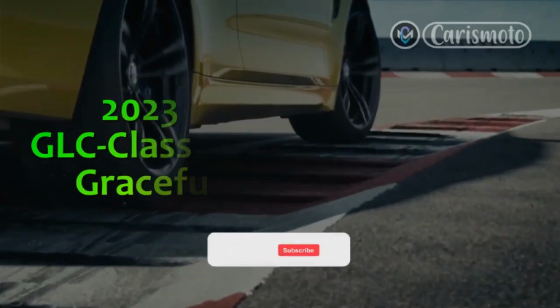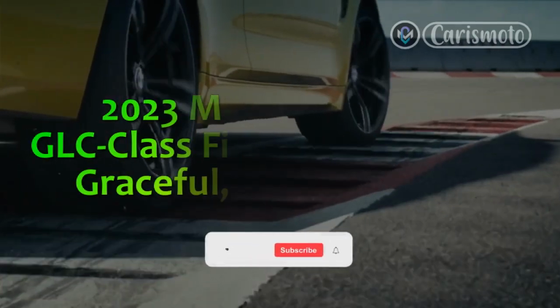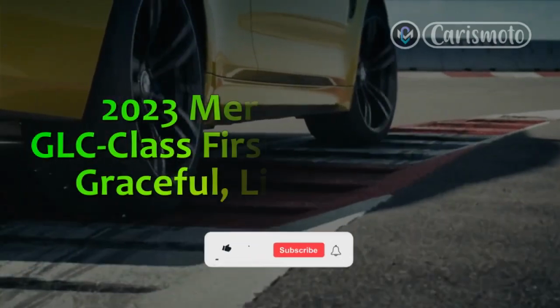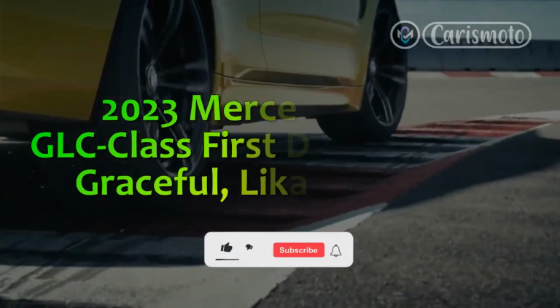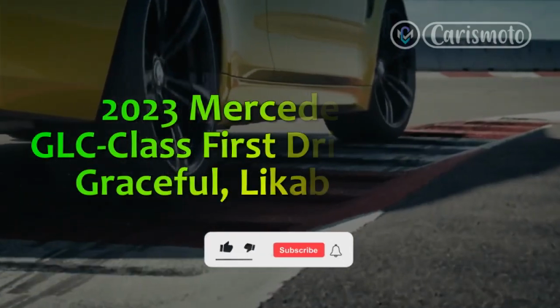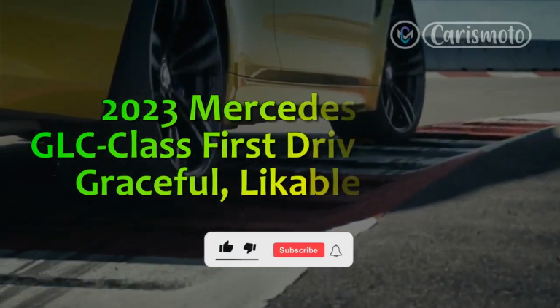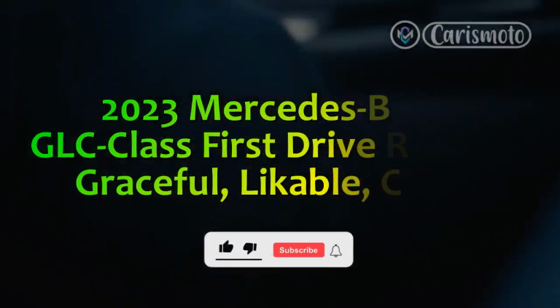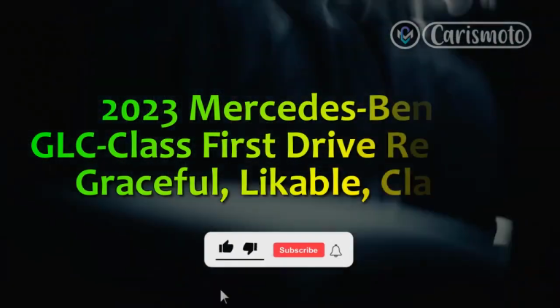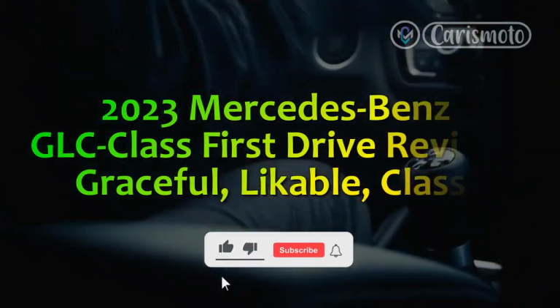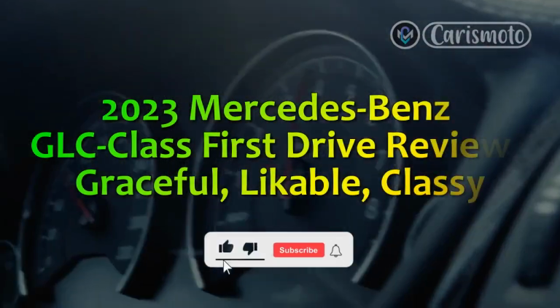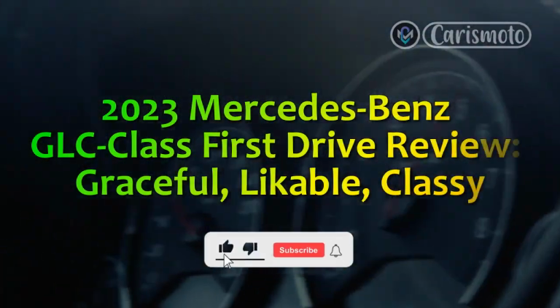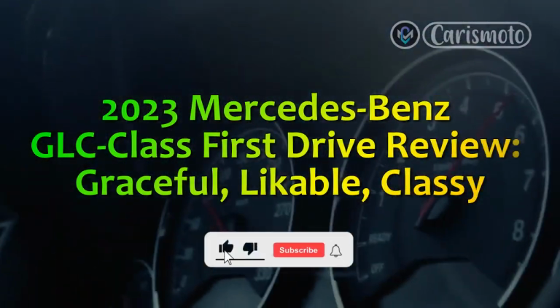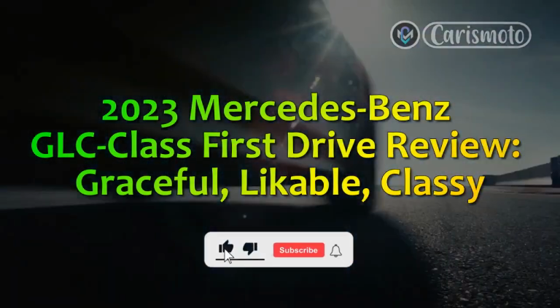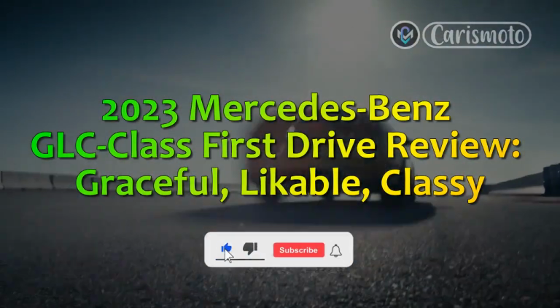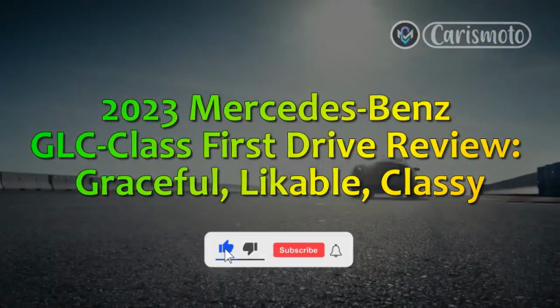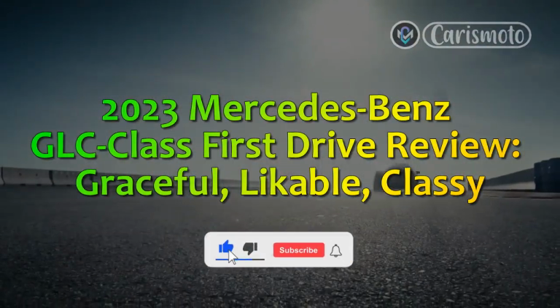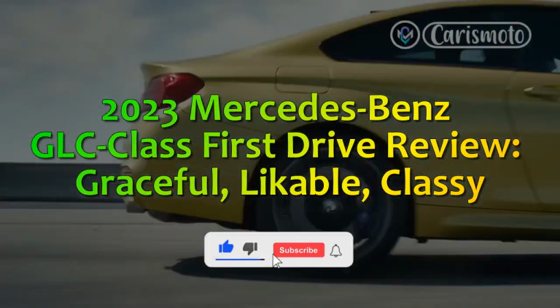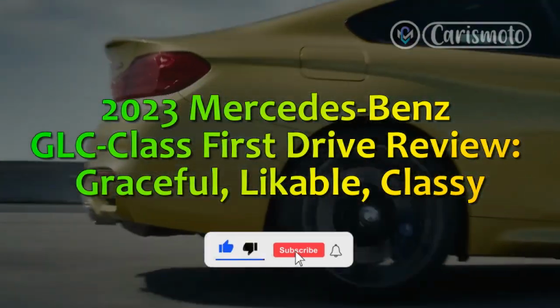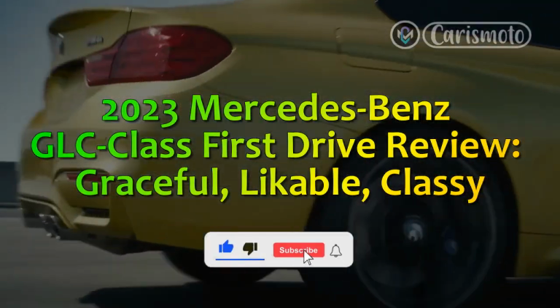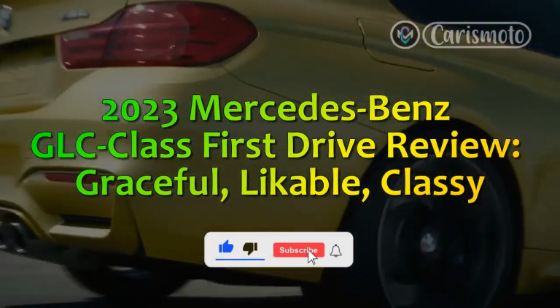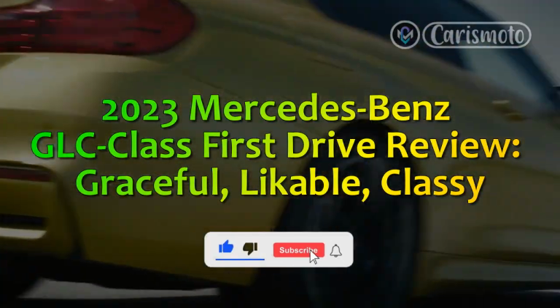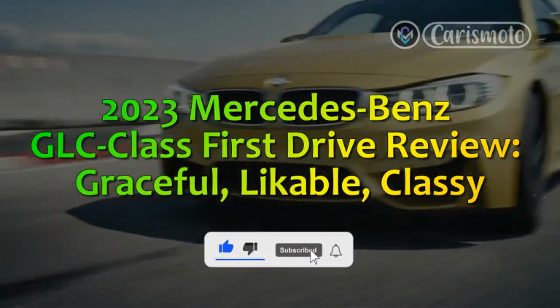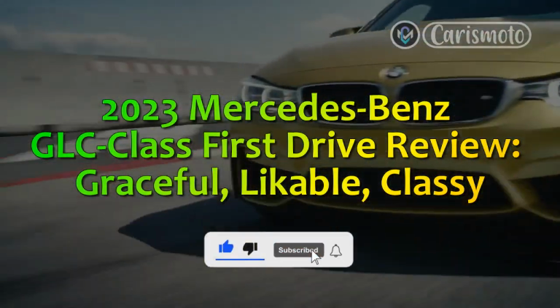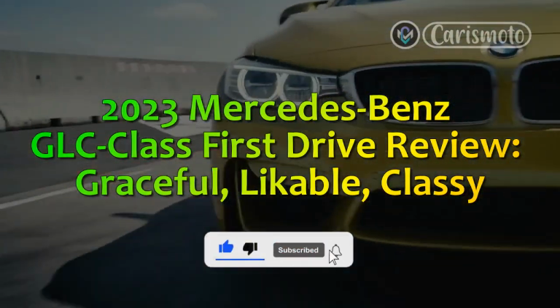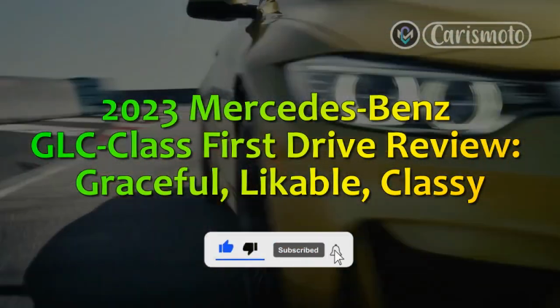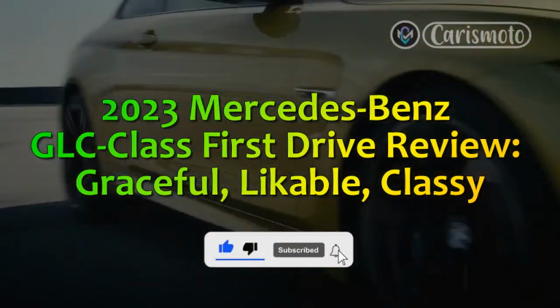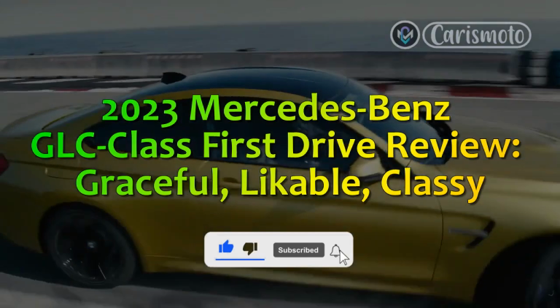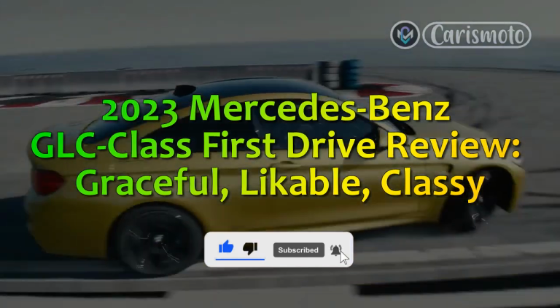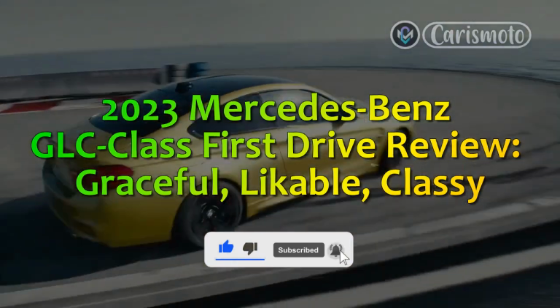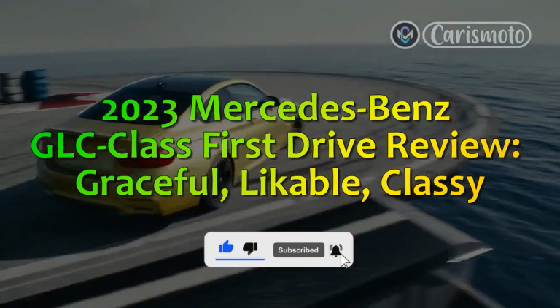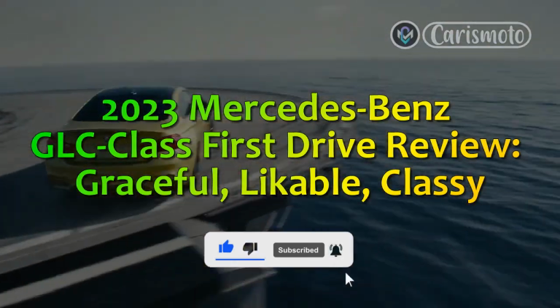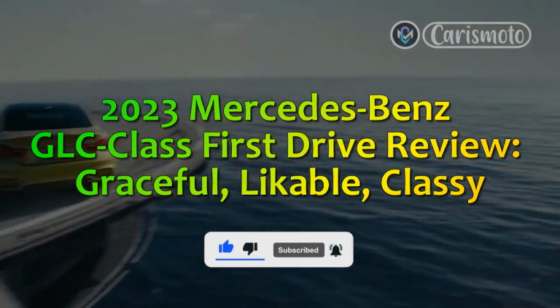2023 Mercedes-Benz GLC-Class First Drive Review. Graceful. Likeable. Classy.